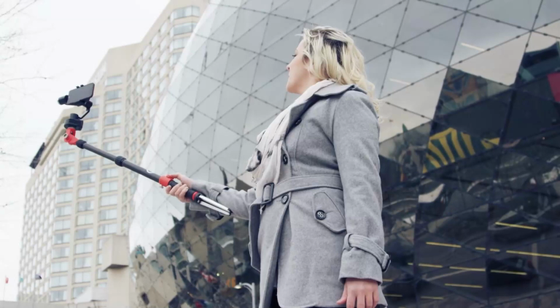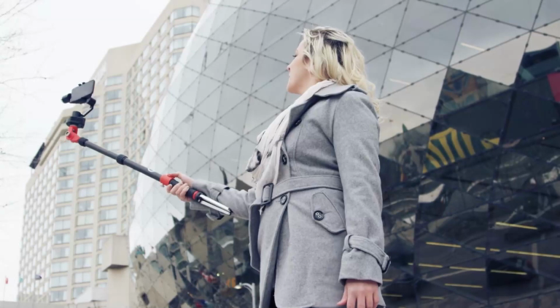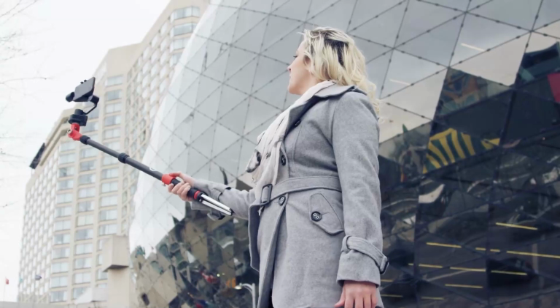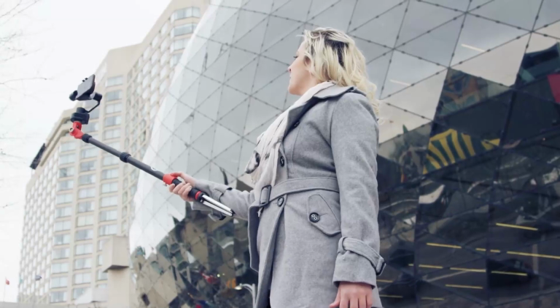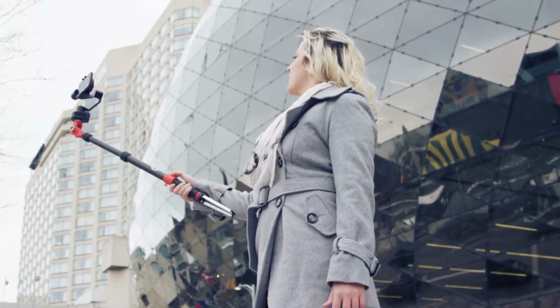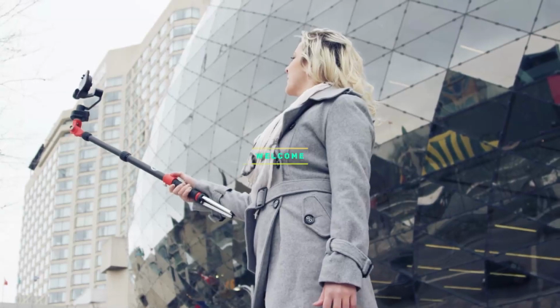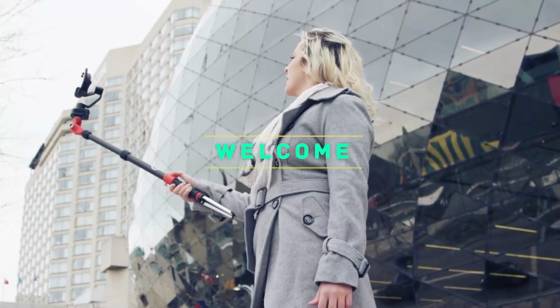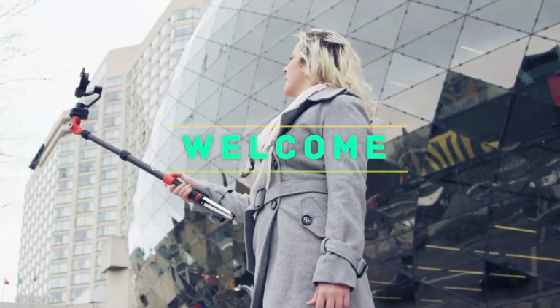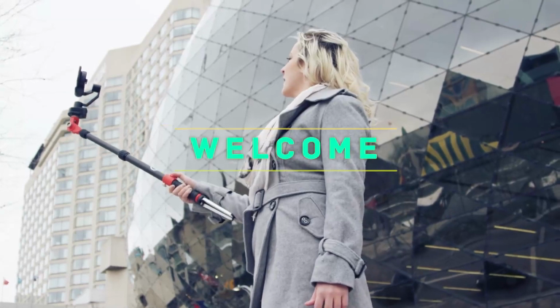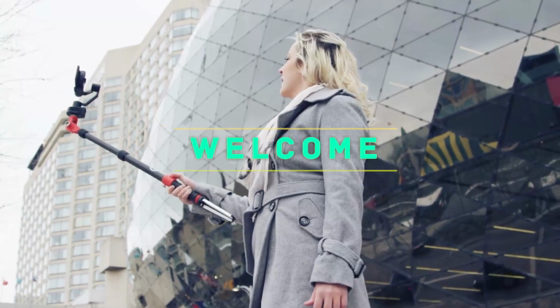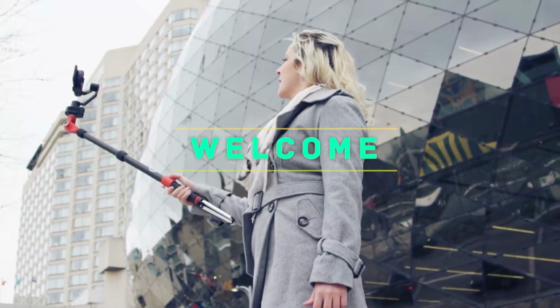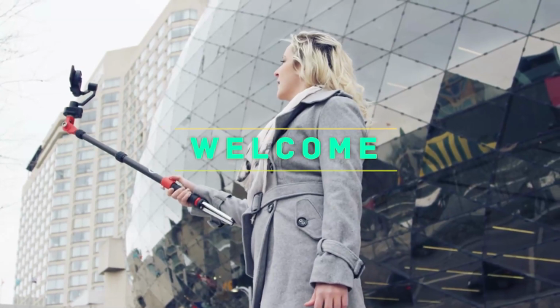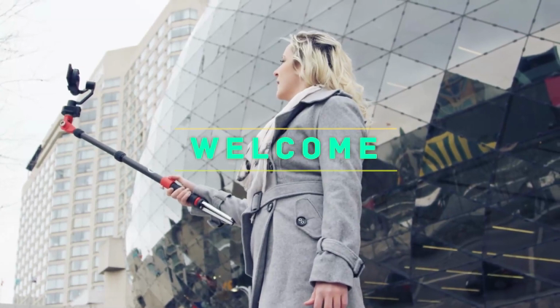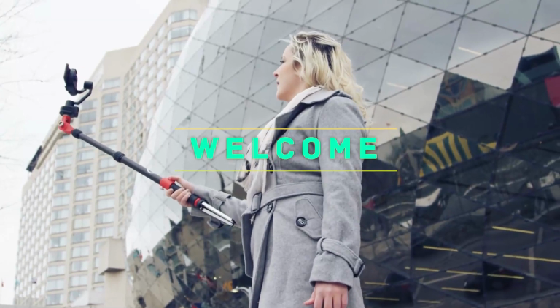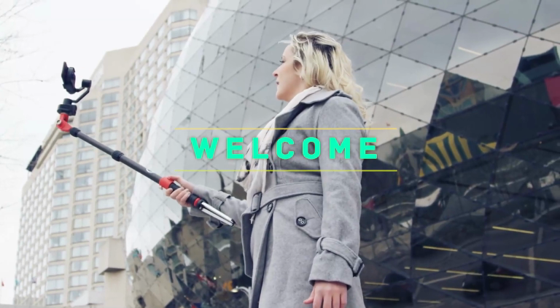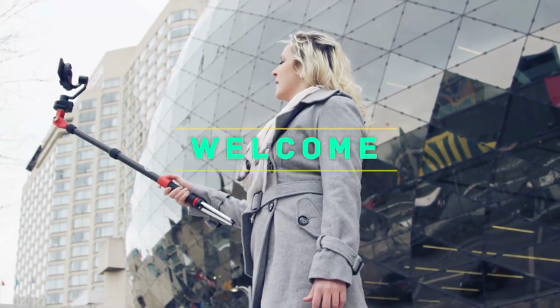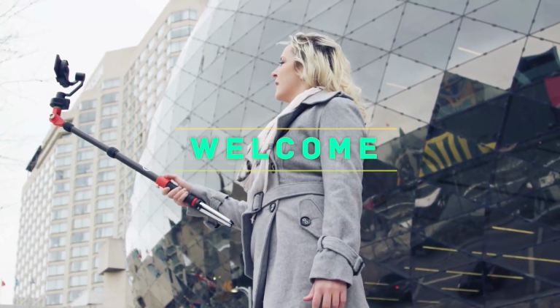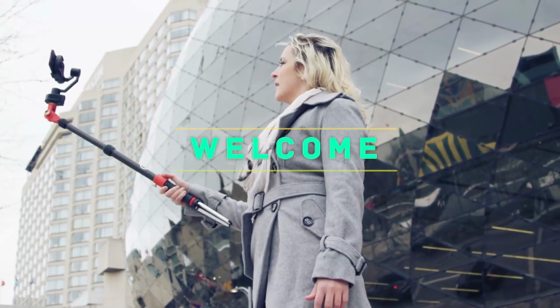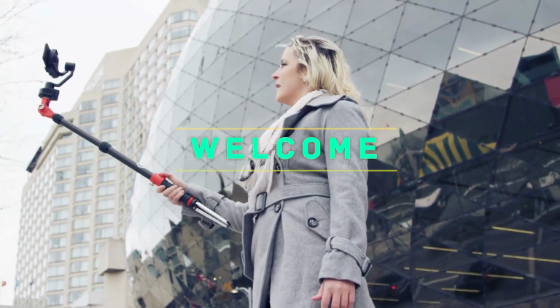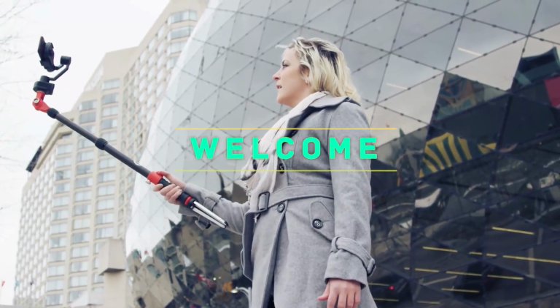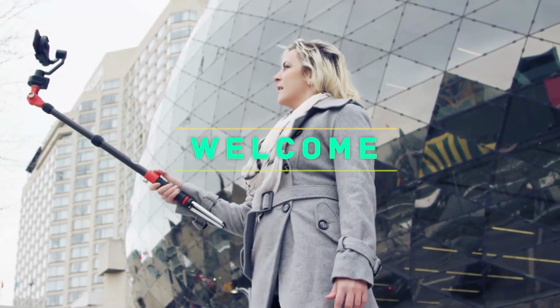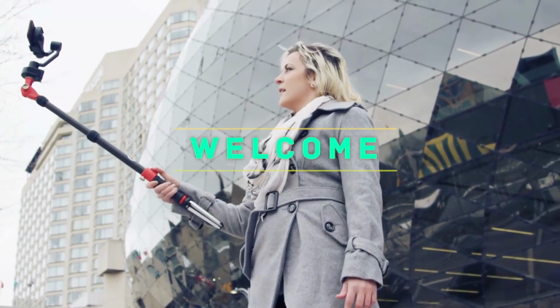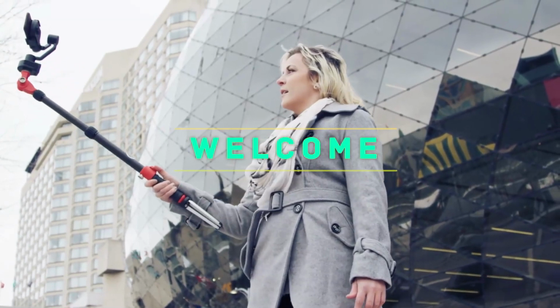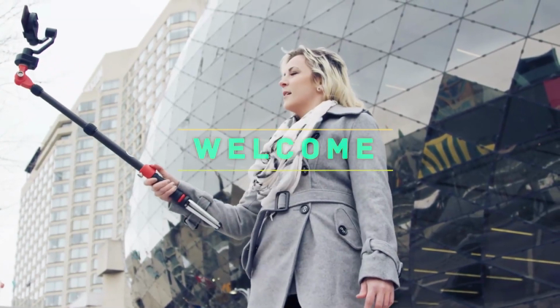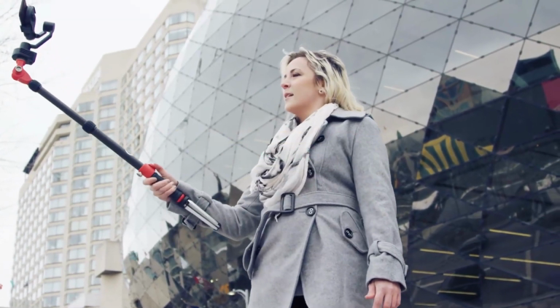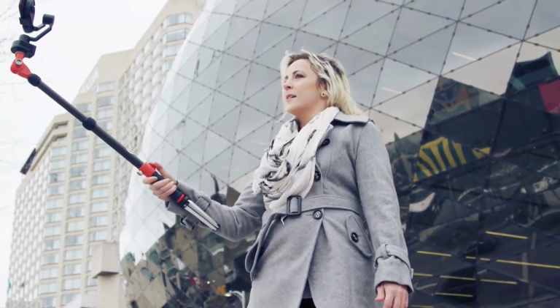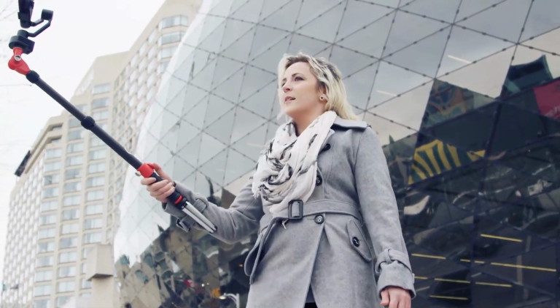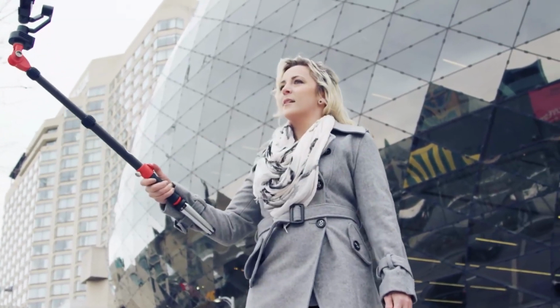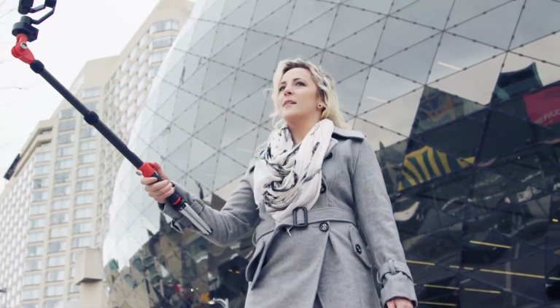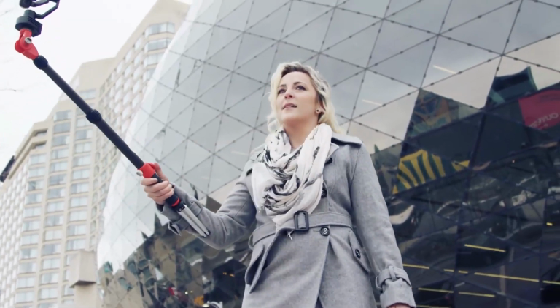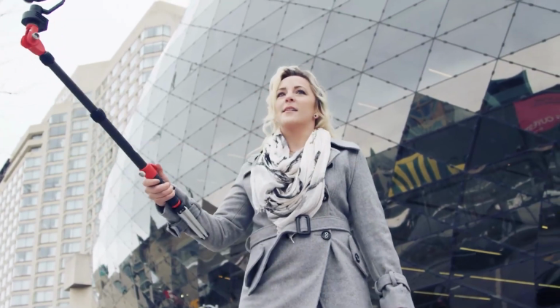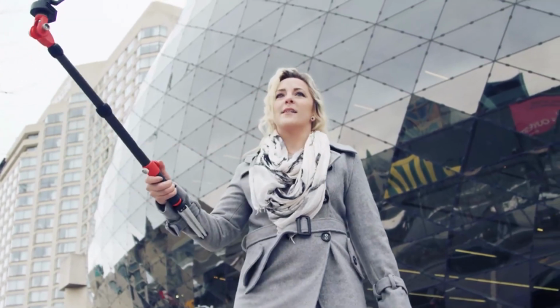Hey, welcome back to my channel. In this video, I'm gonna talk about the top 5 best tripods for DSLR cameras.